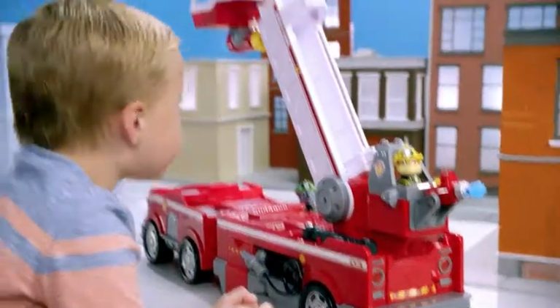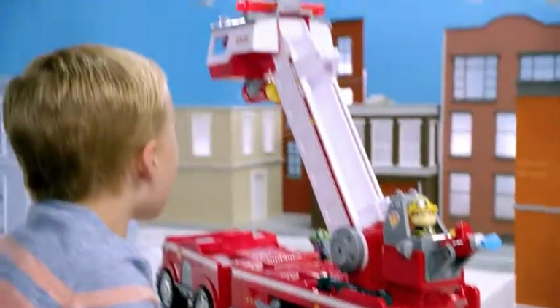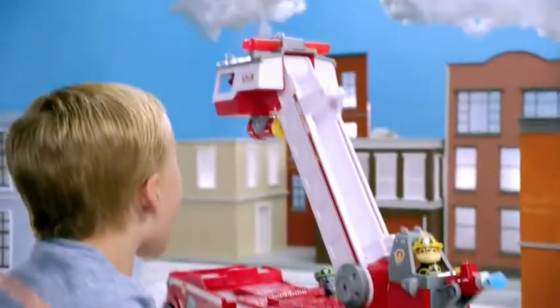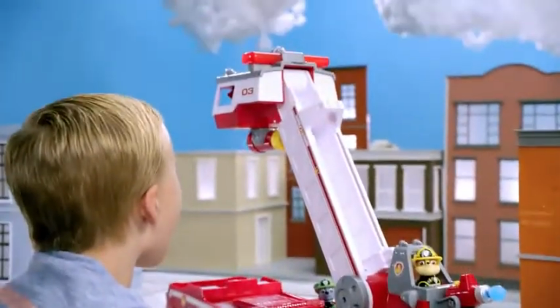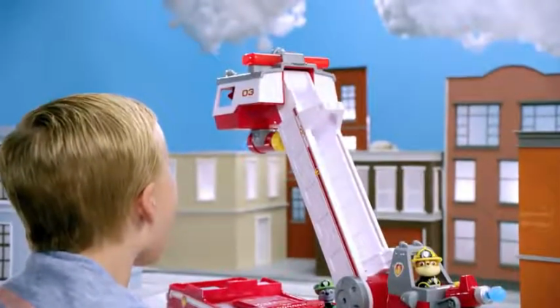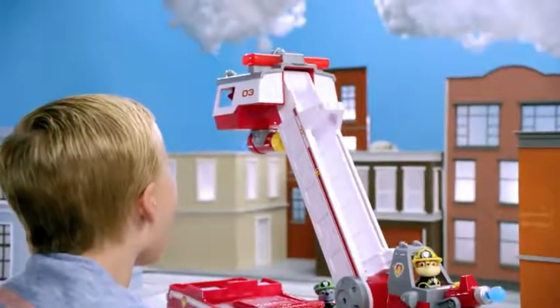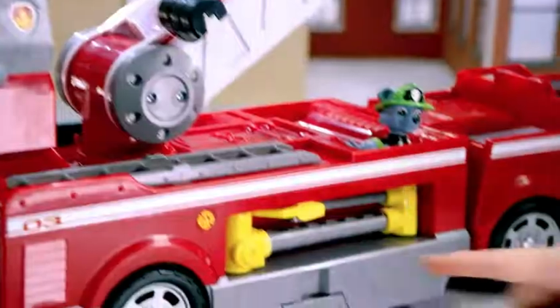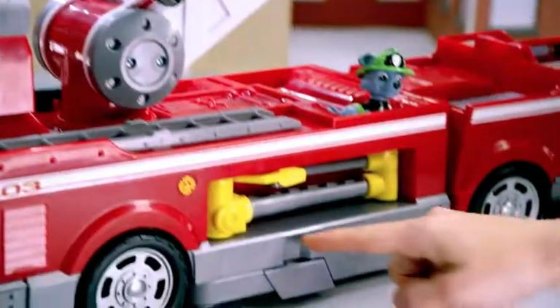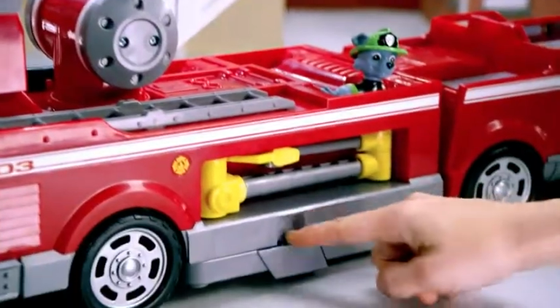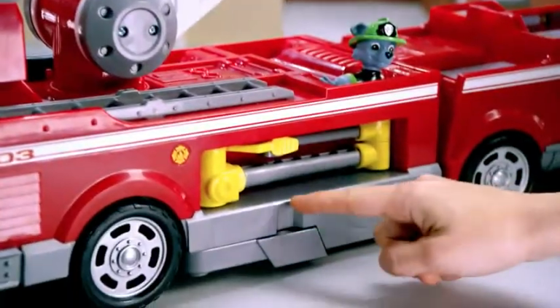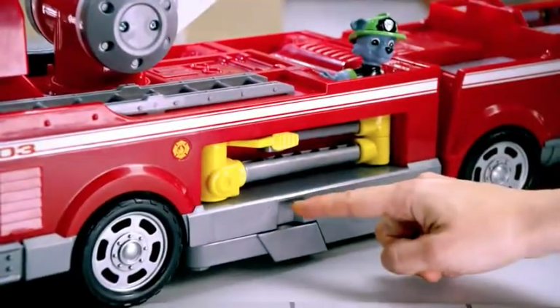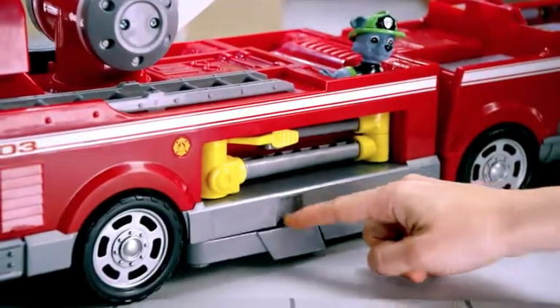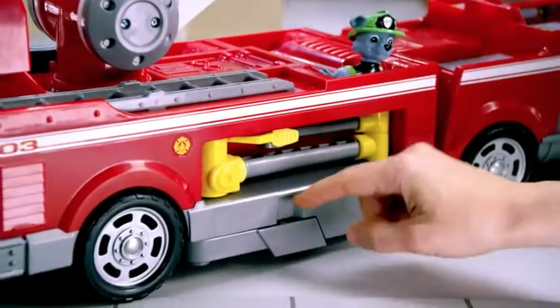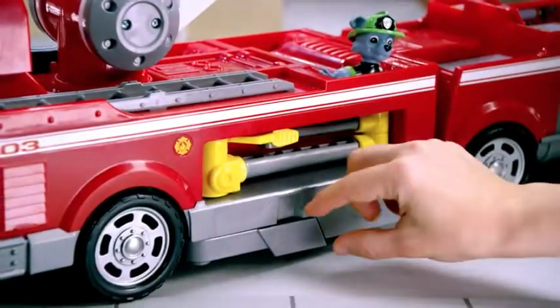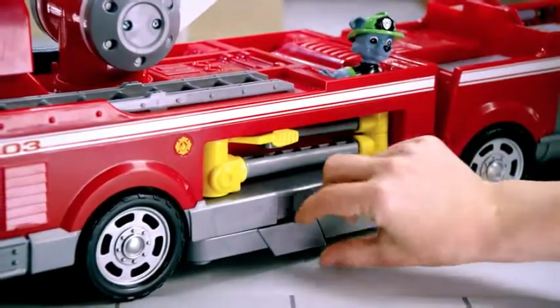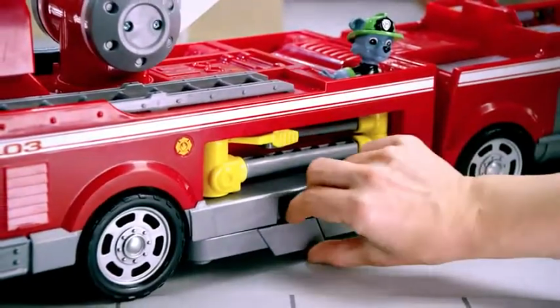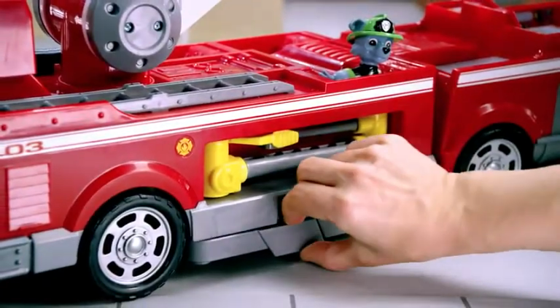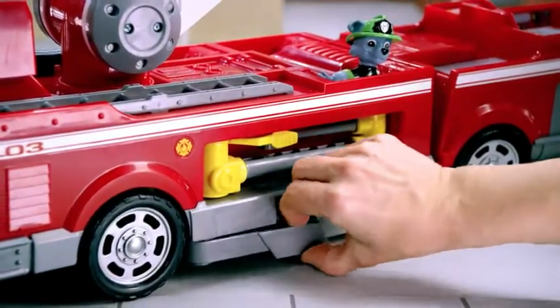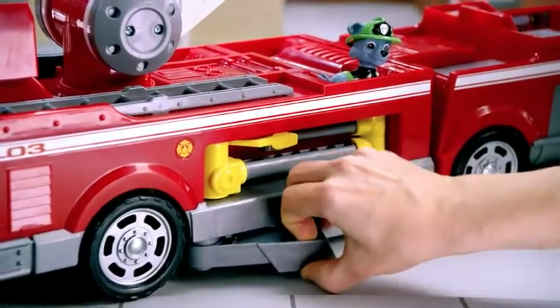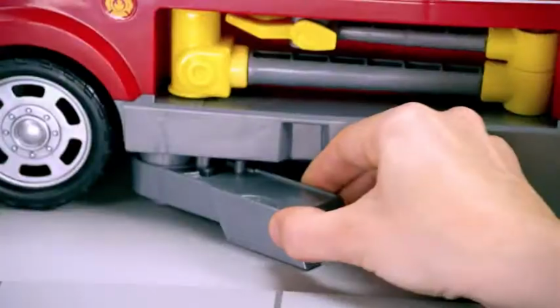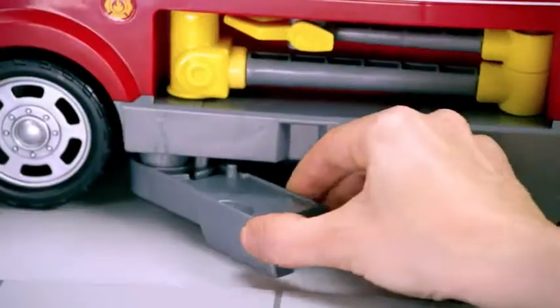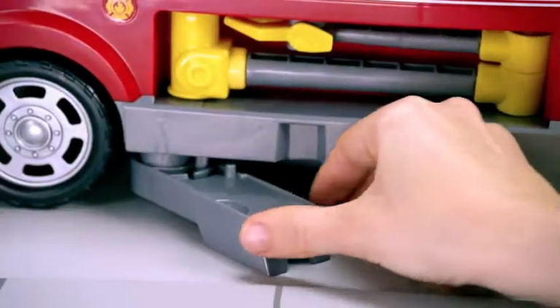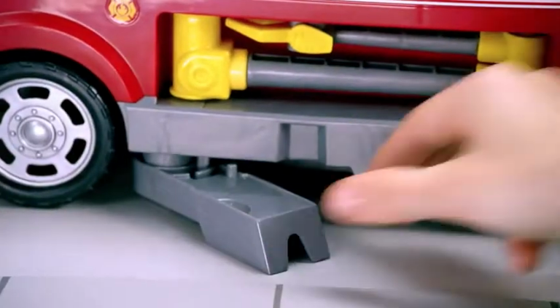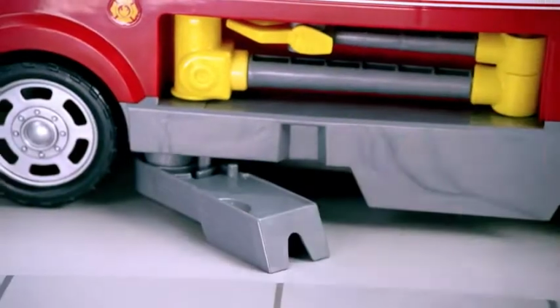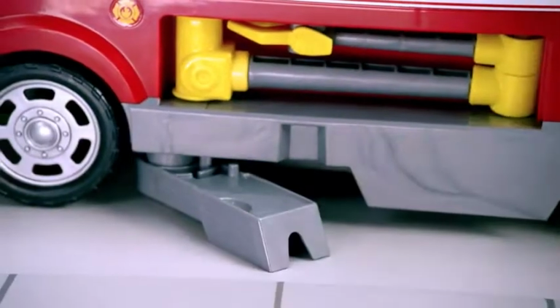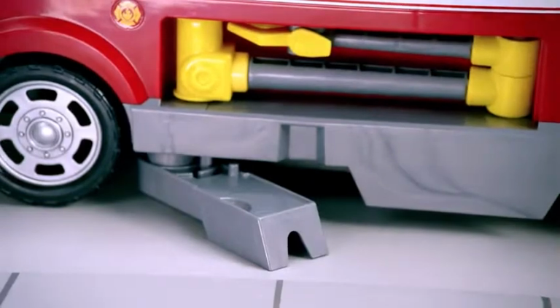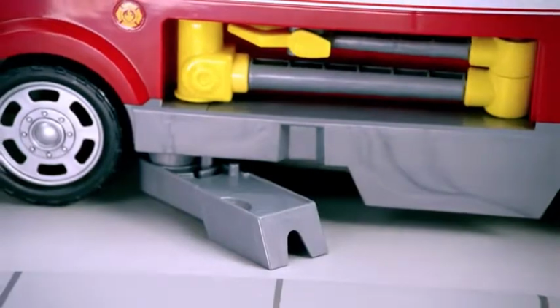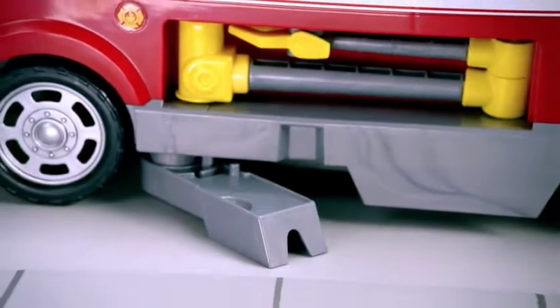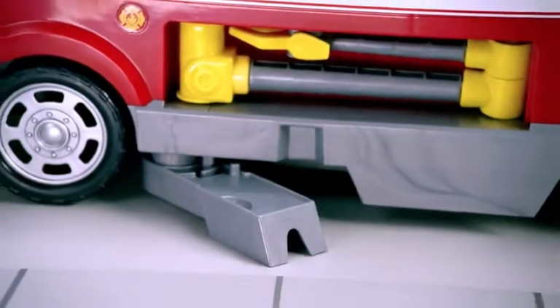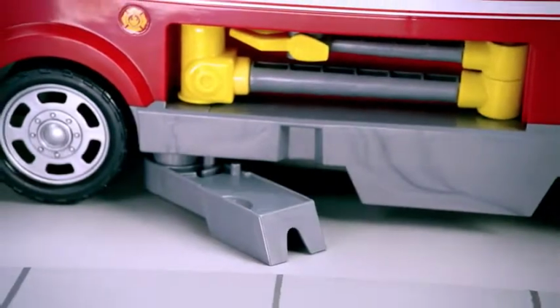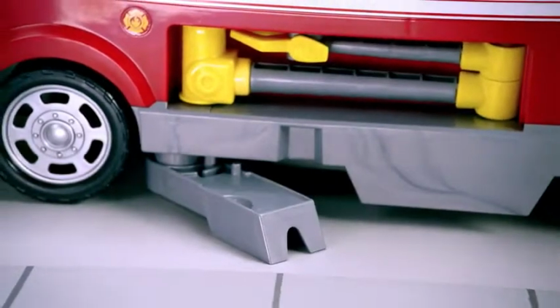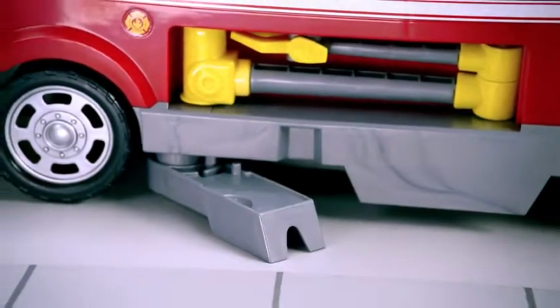Wow! See these gray stabilizers on either side? They pull out to keep the truck steady.